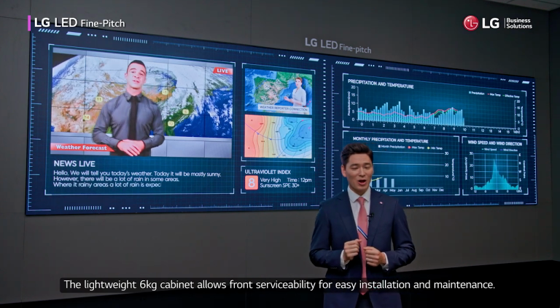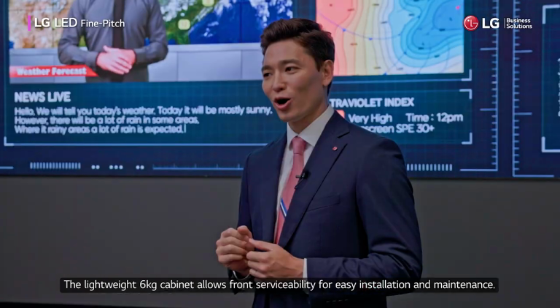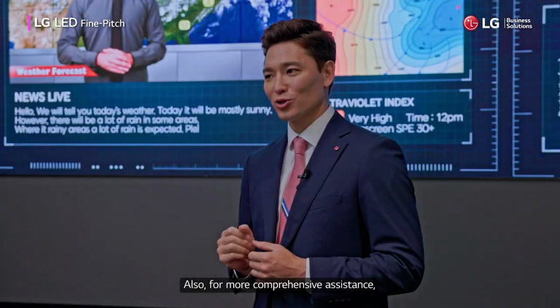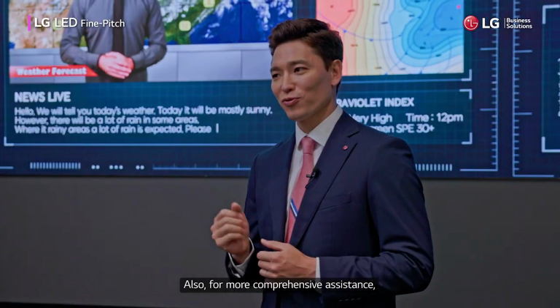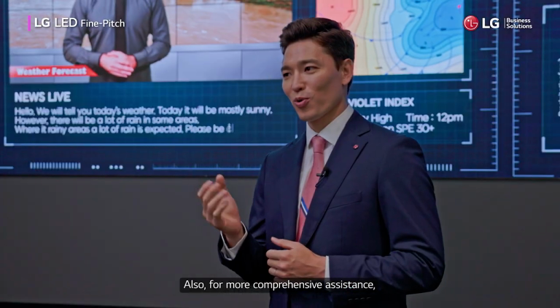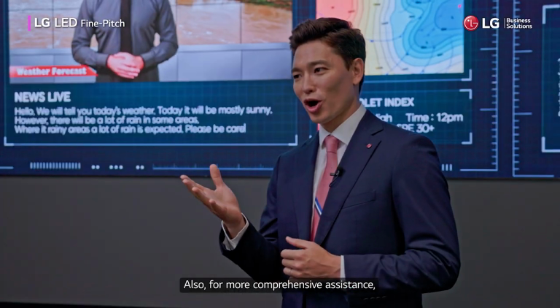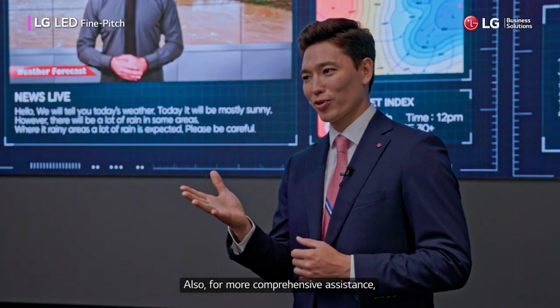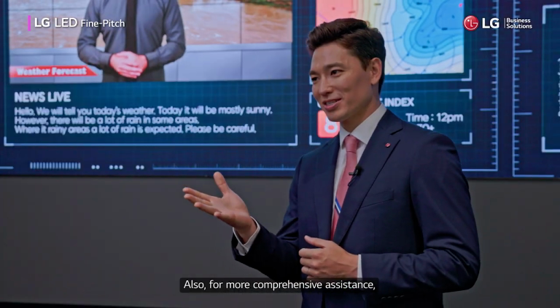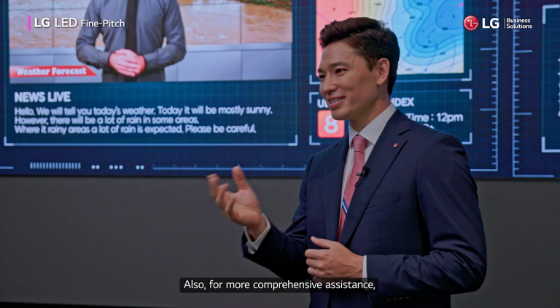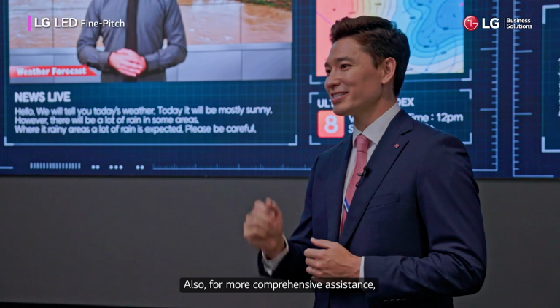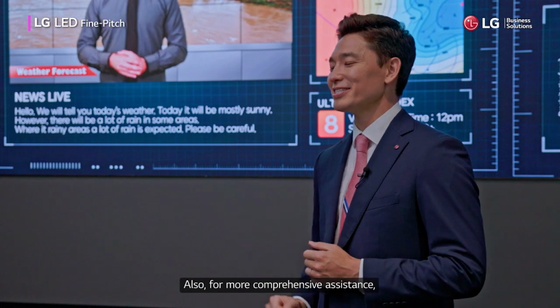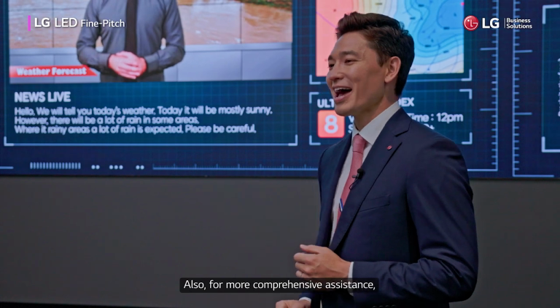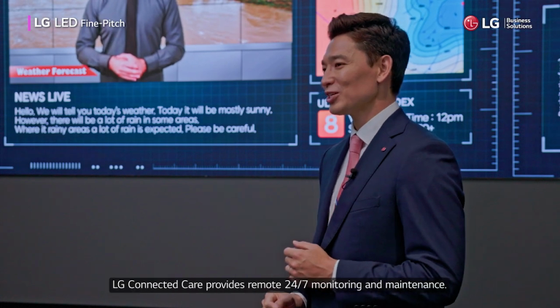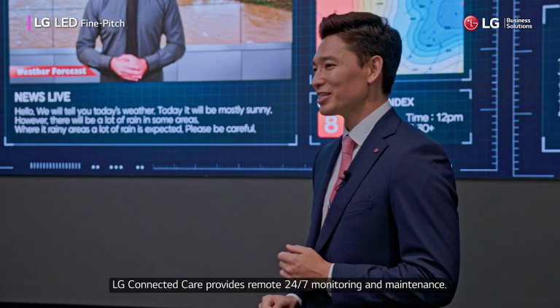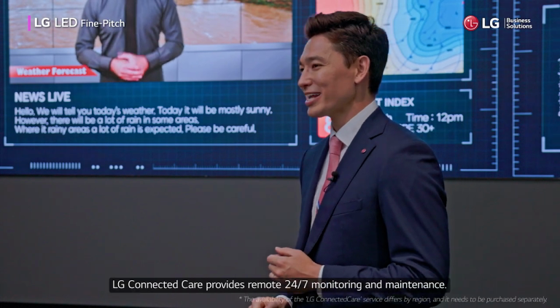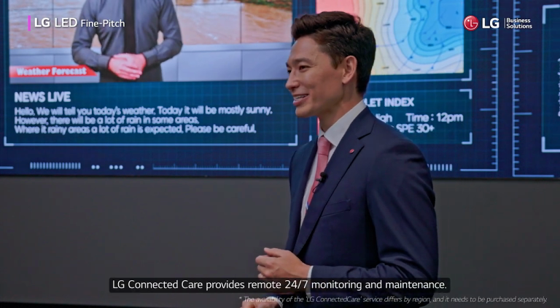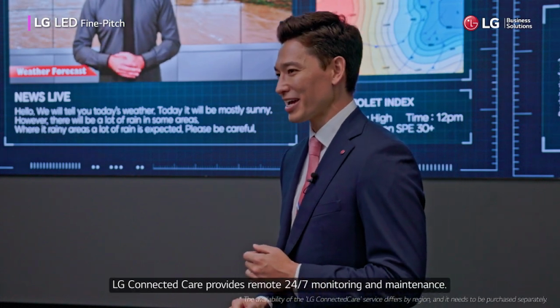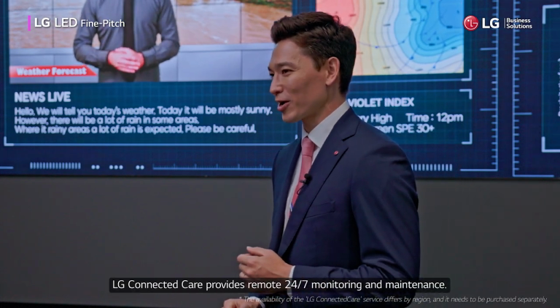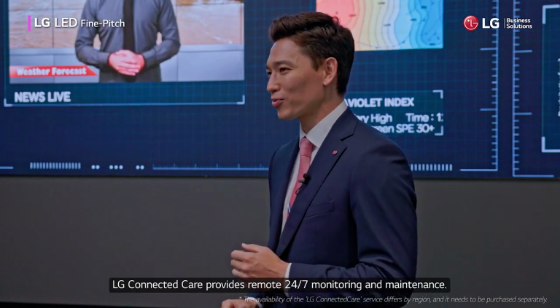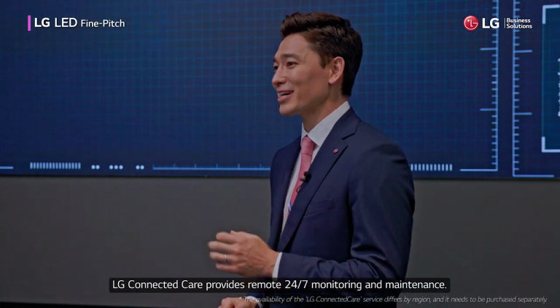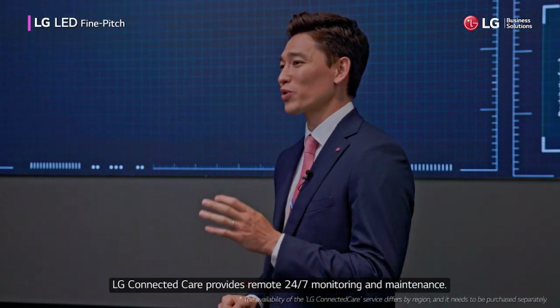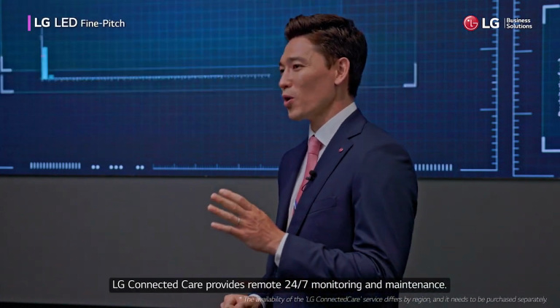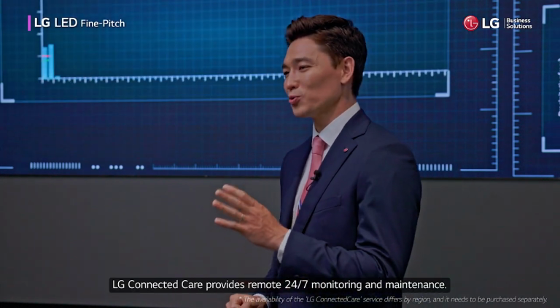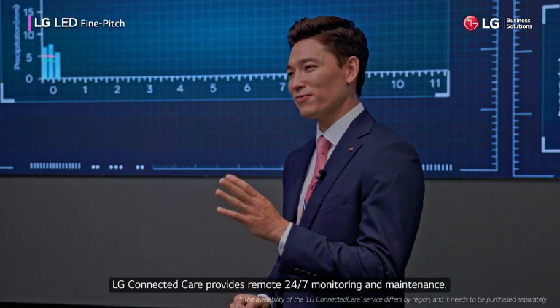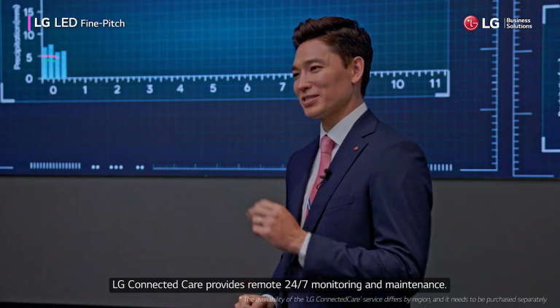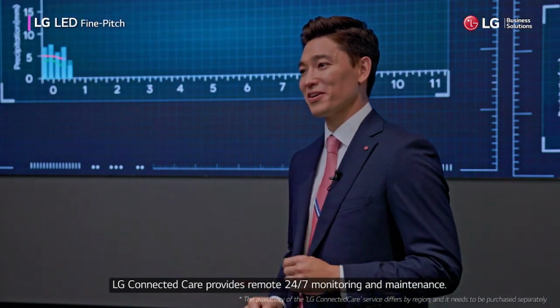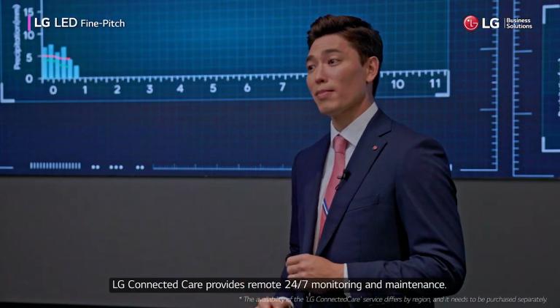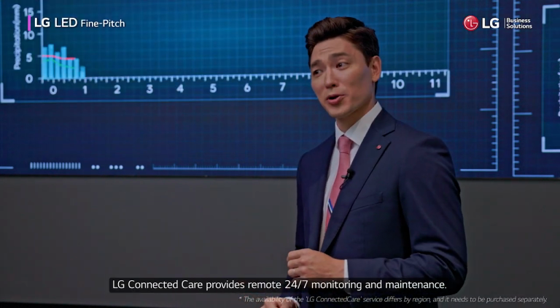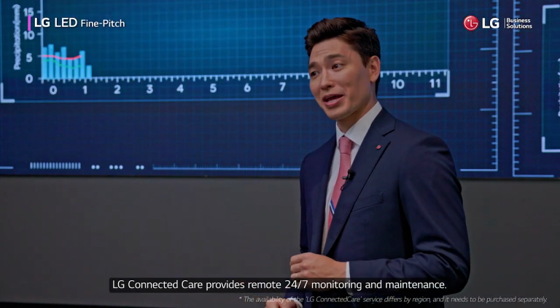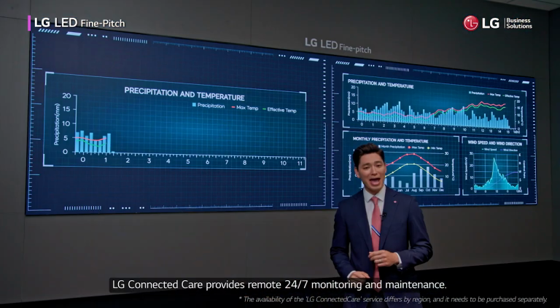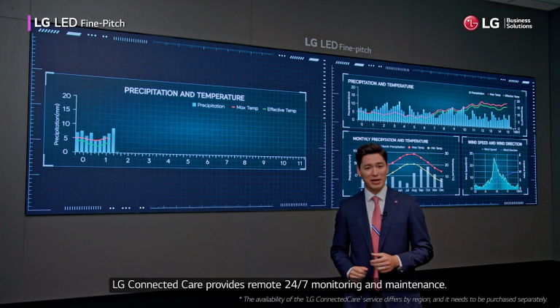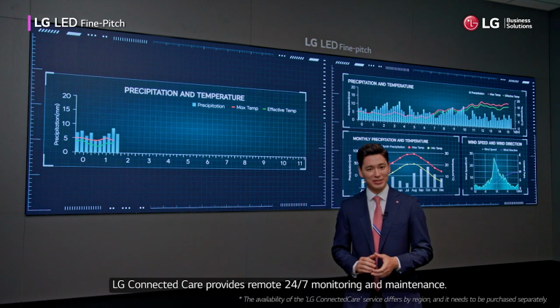Also, for more comprehensive assistance, LG Connected Care provides remote 24-7 monitoring and maintenance.